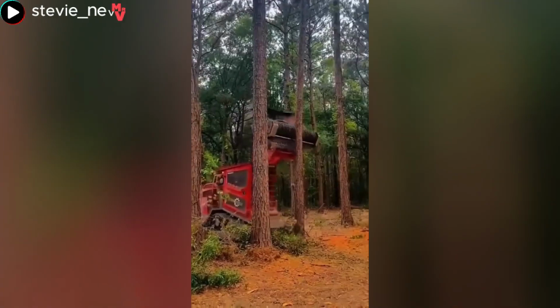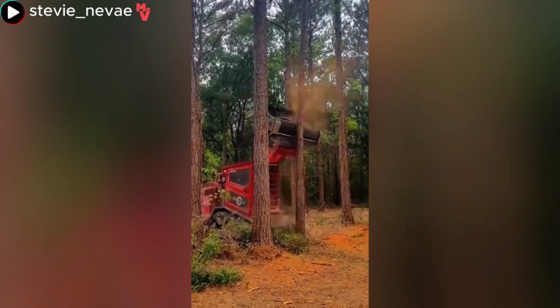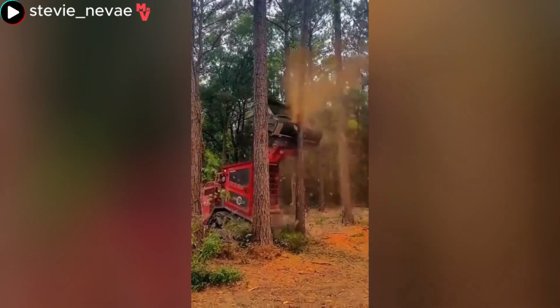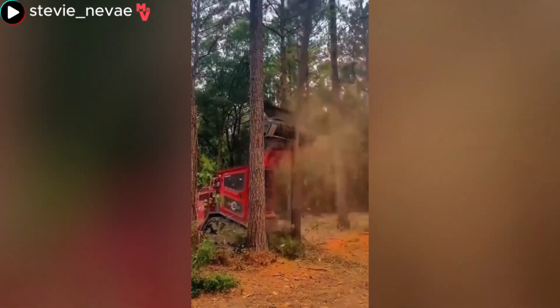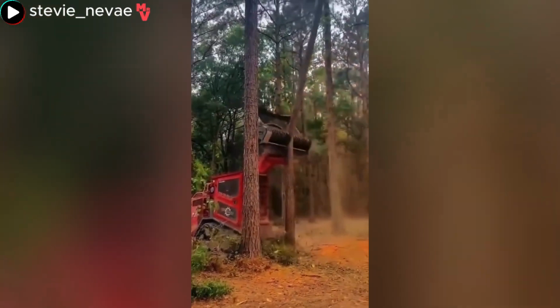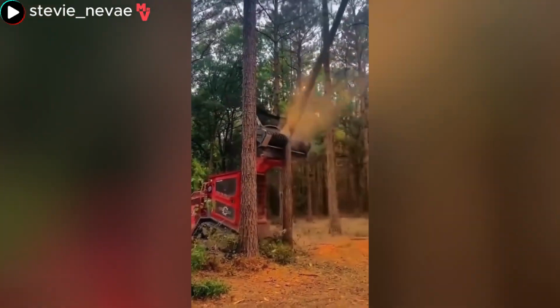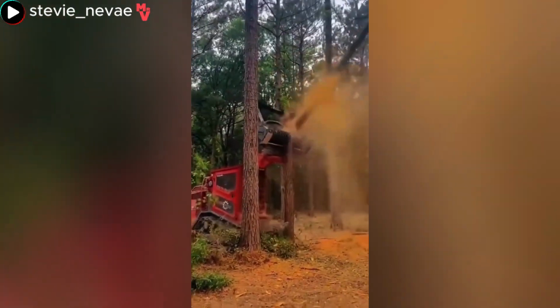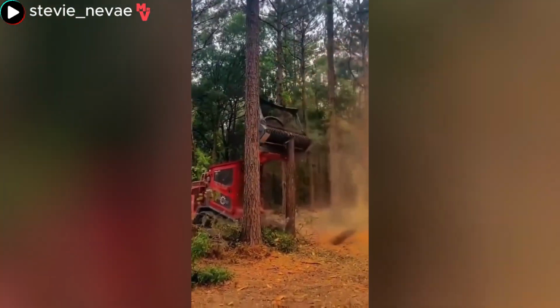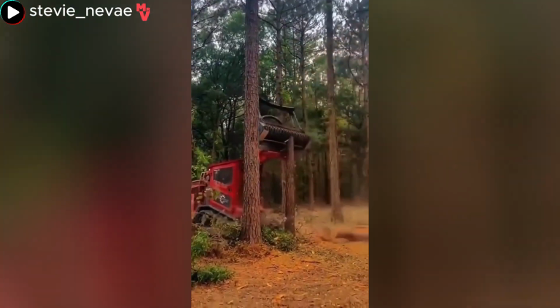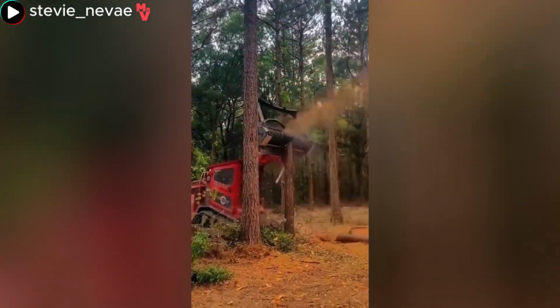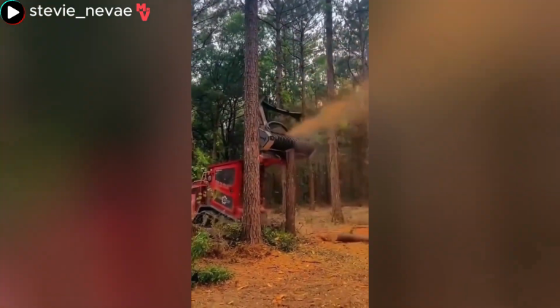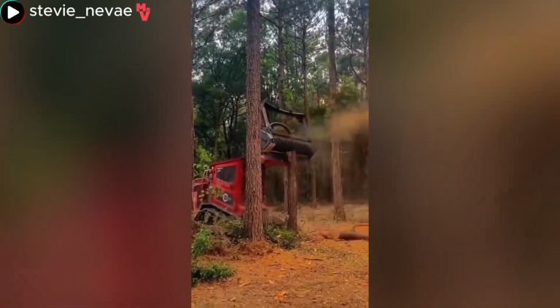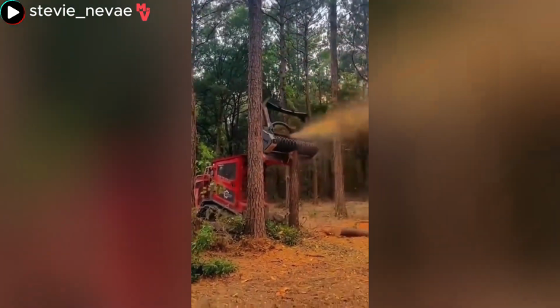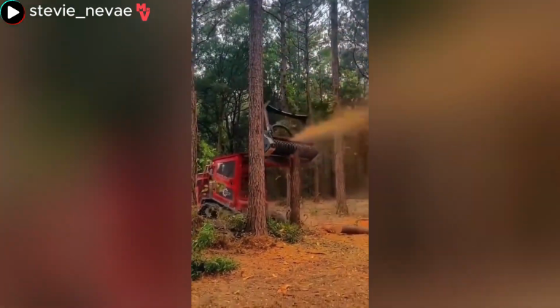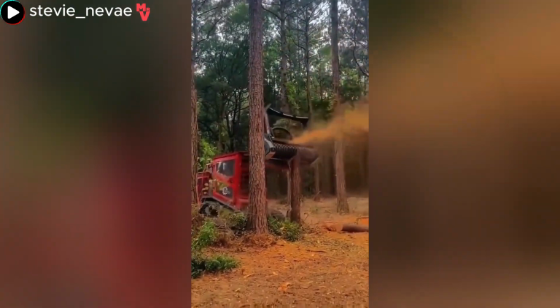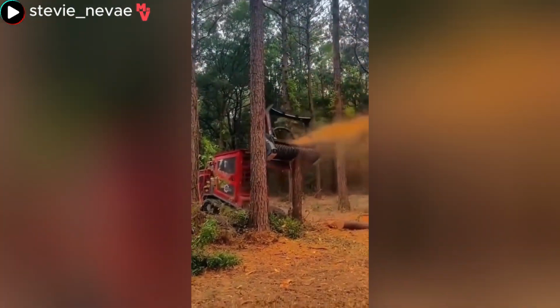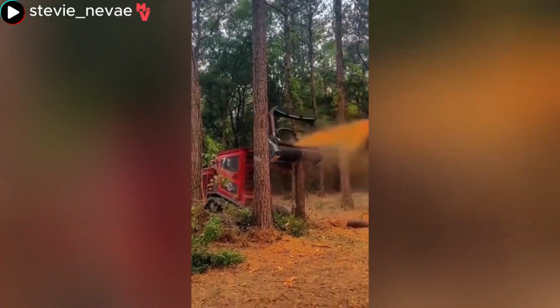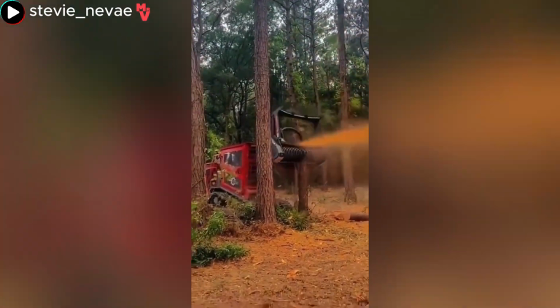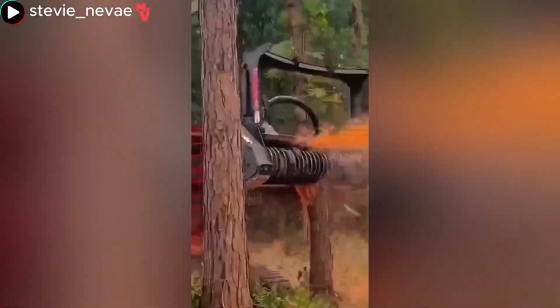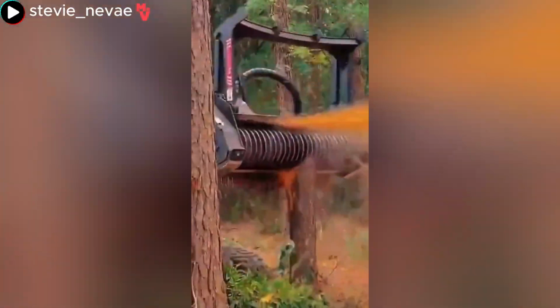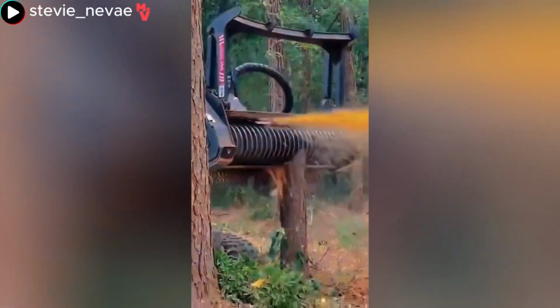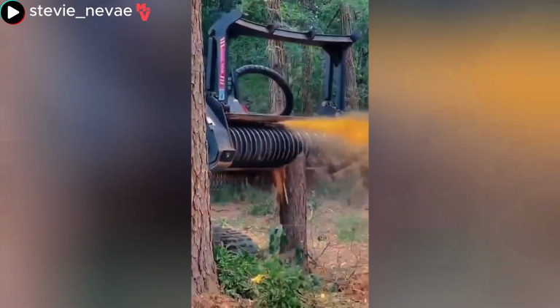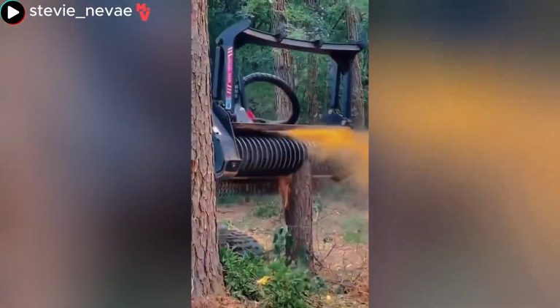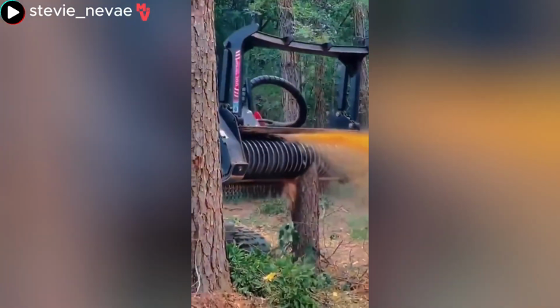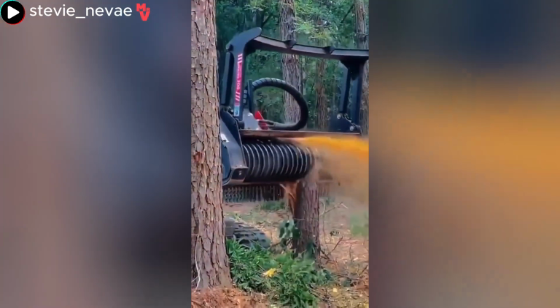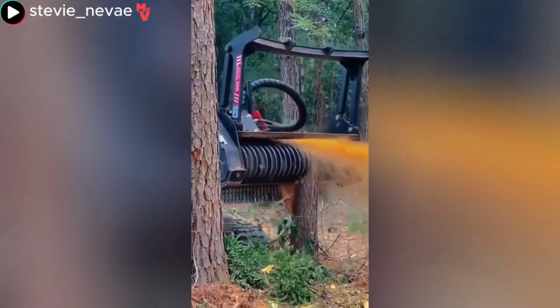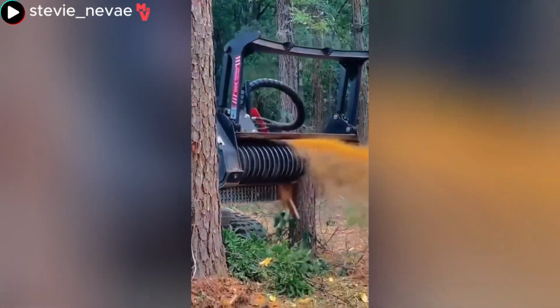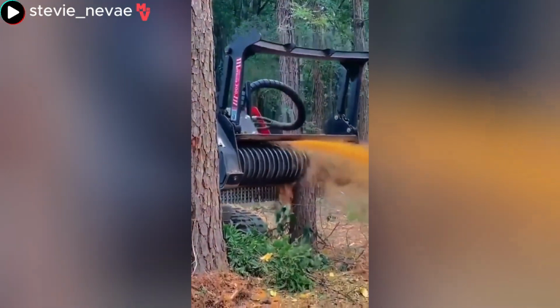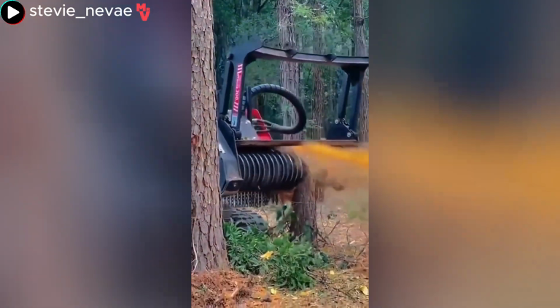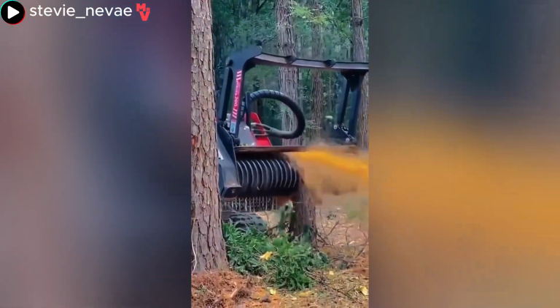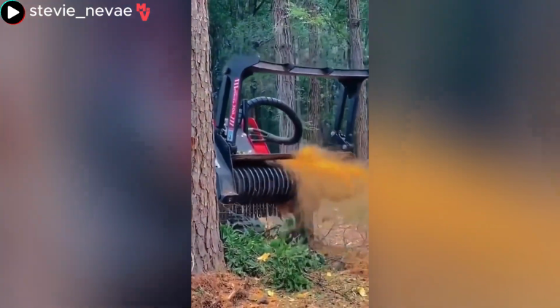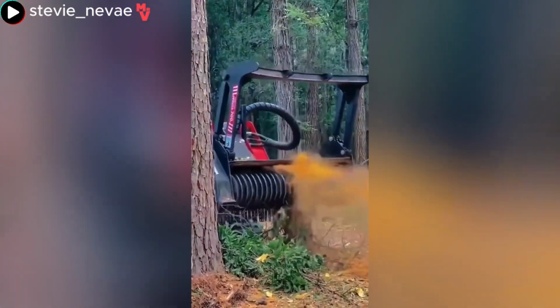Sometimes it is necessary to remove trees in dense forests to allow other trees to grow freely.